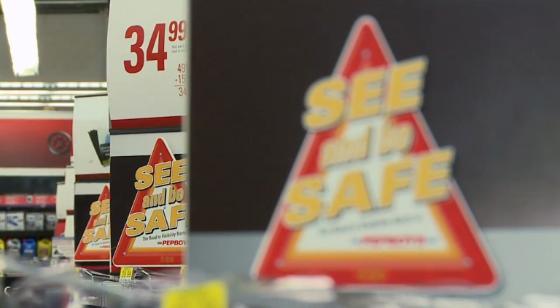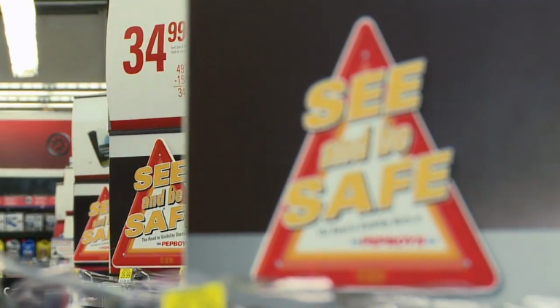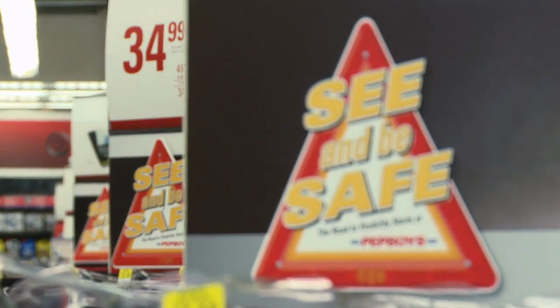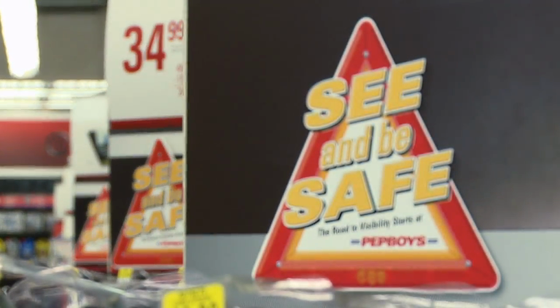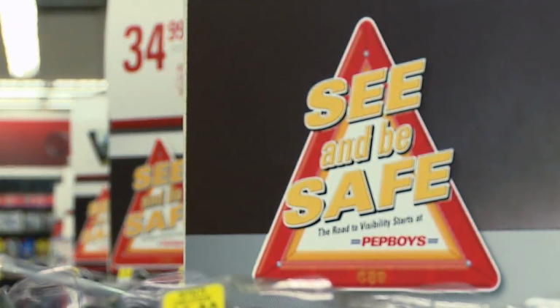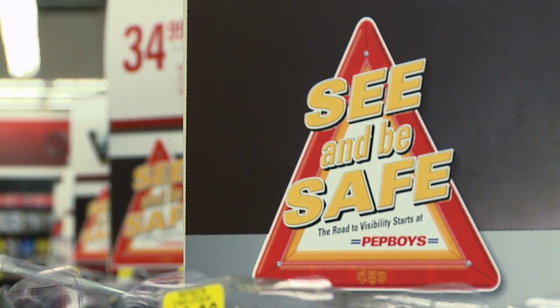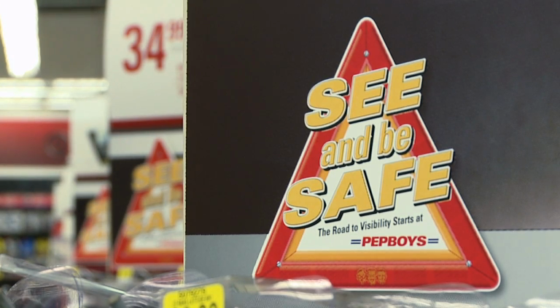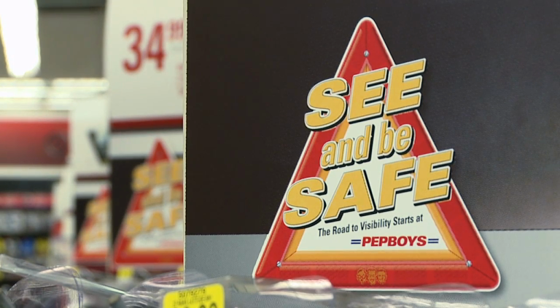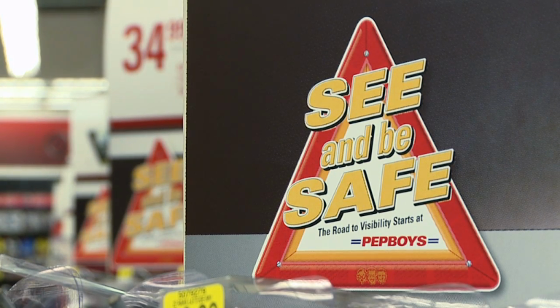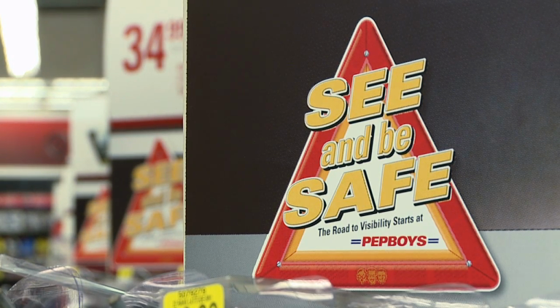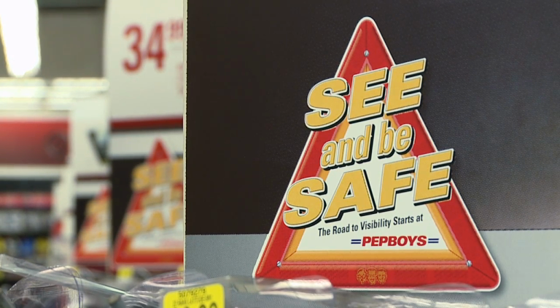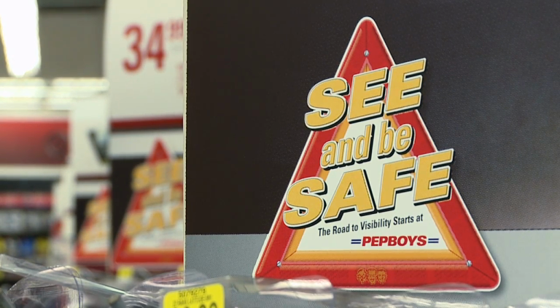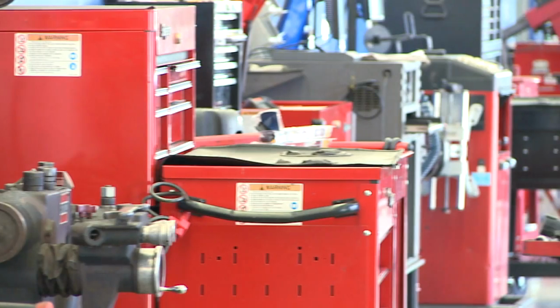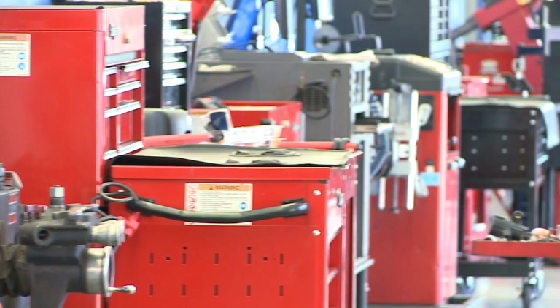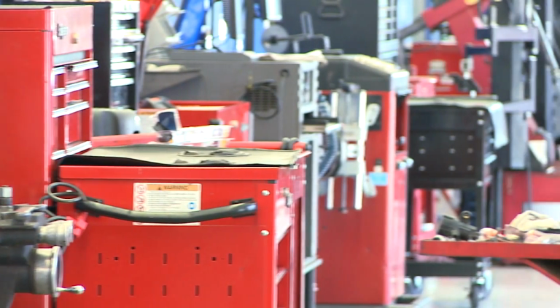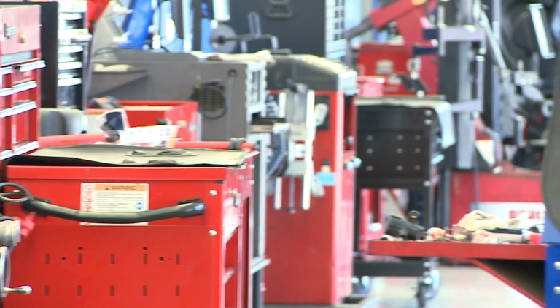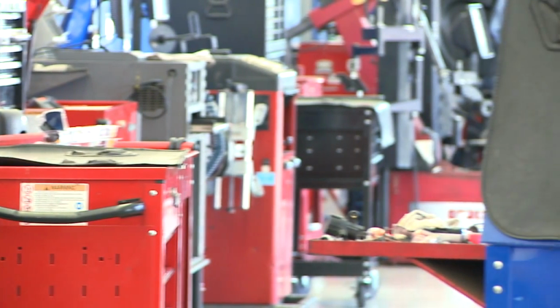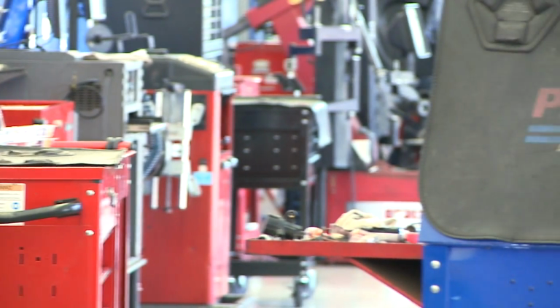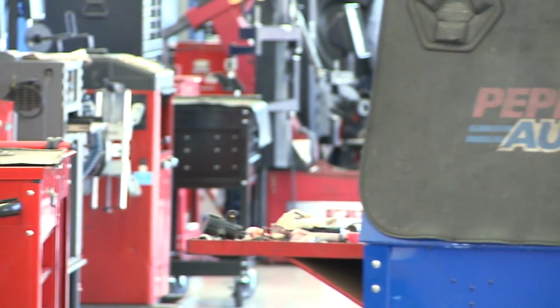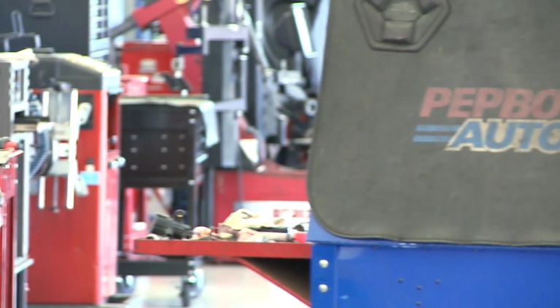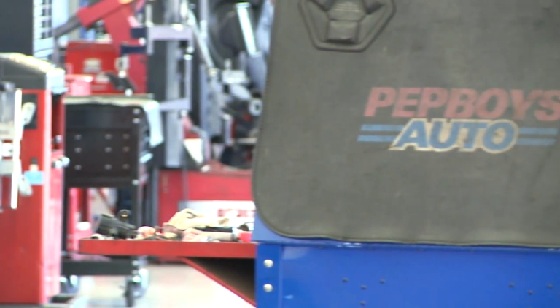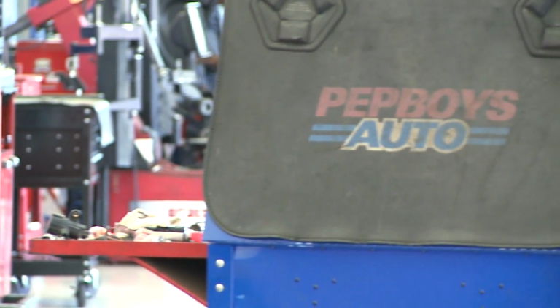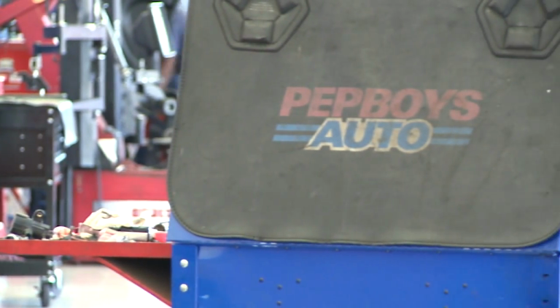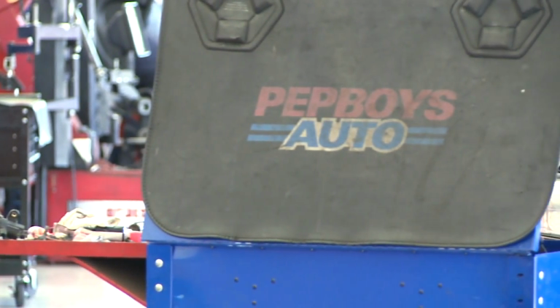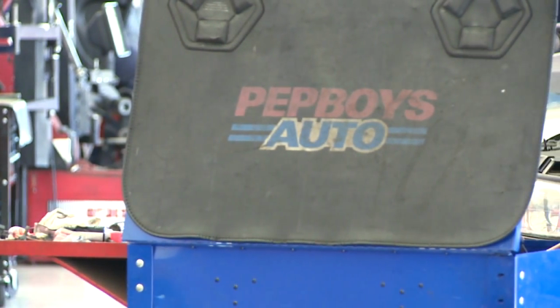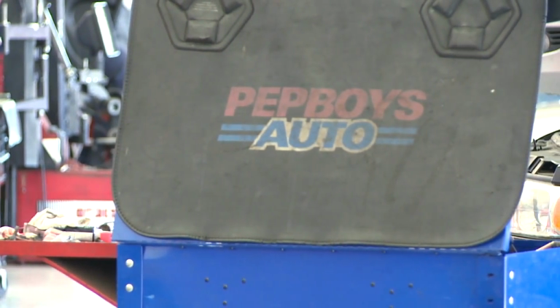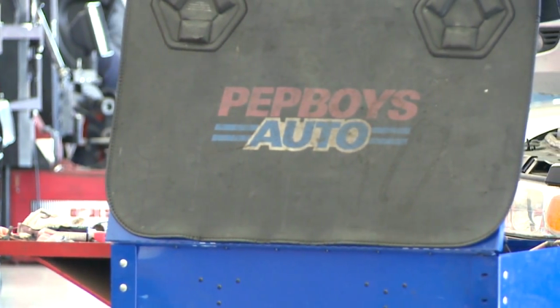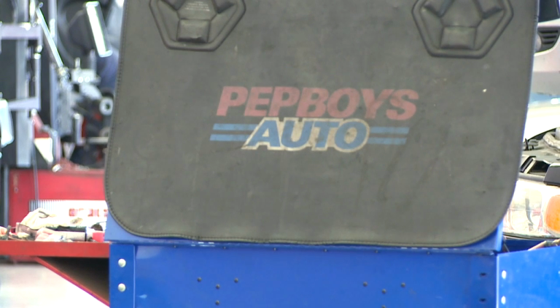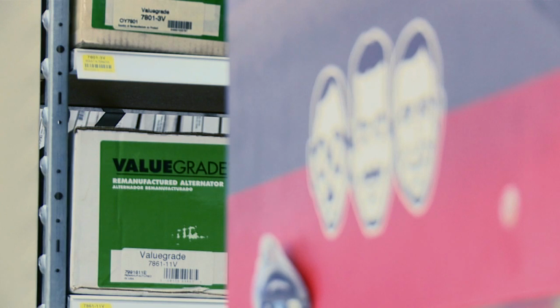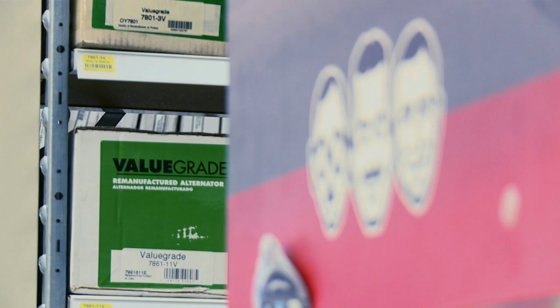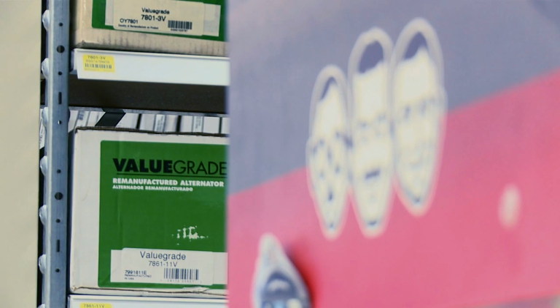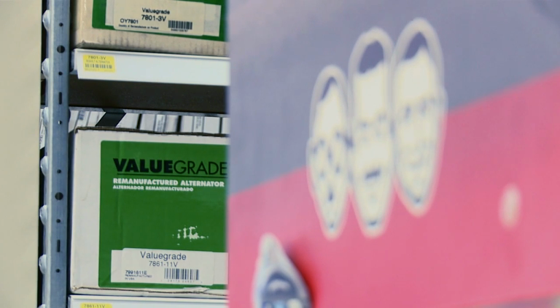With the change of season, it's important to see and be safe. Come to Pep Boys — we can help you with your wiper blades, bulbs, and restoration, or we can do it for you.